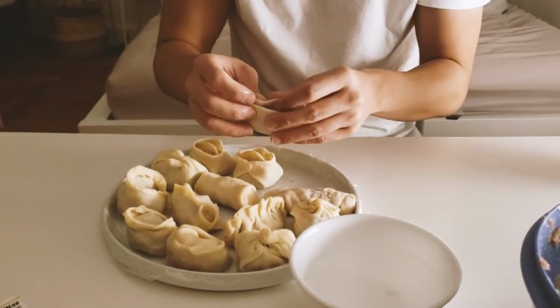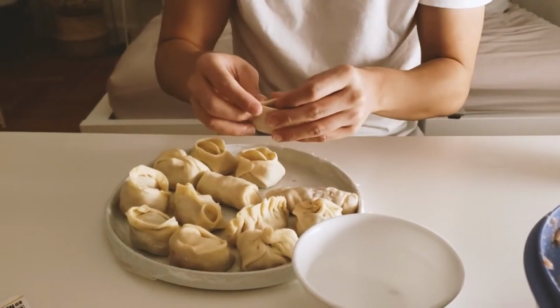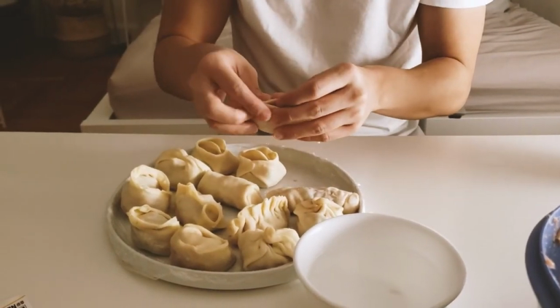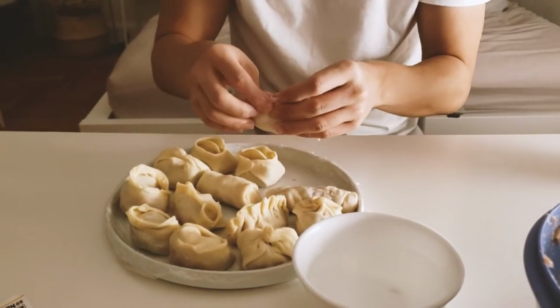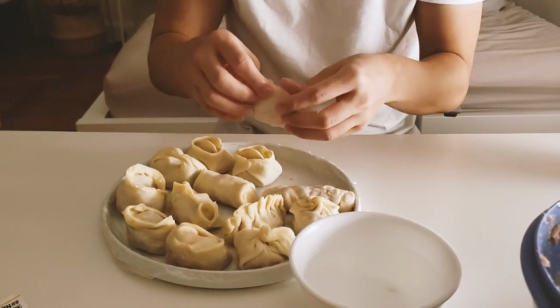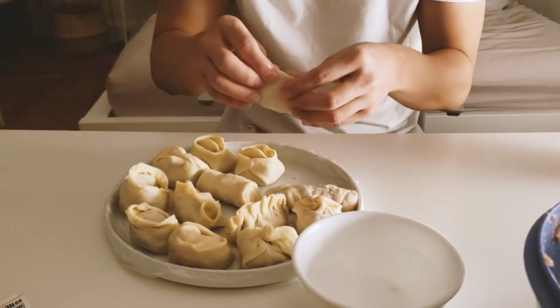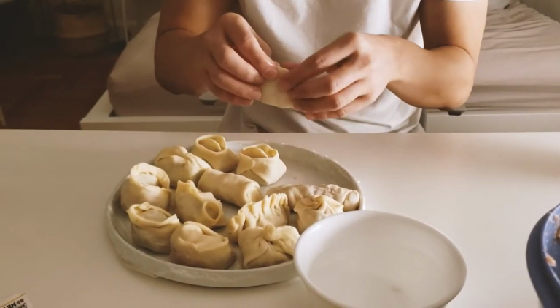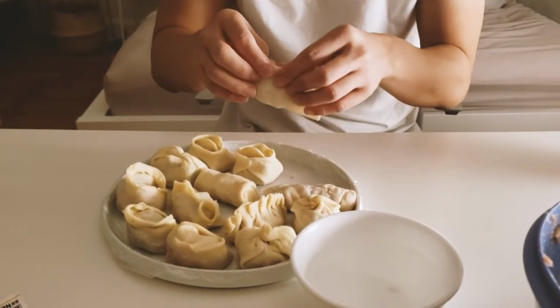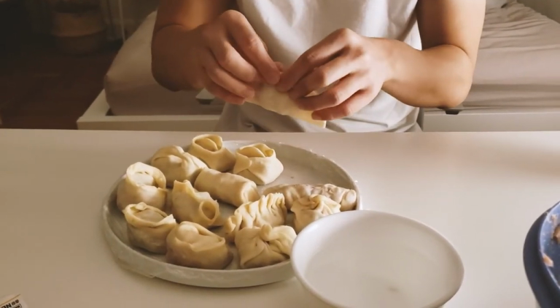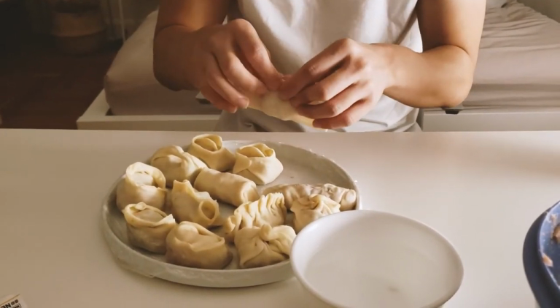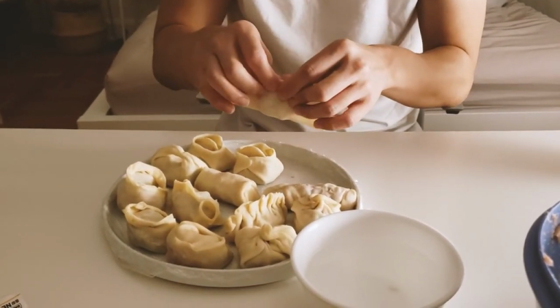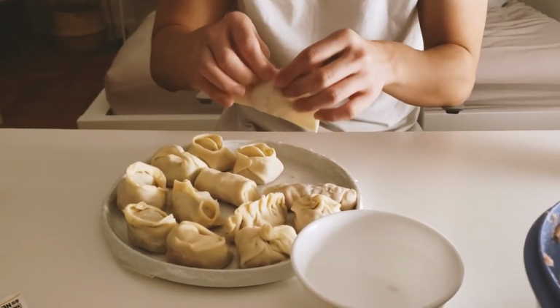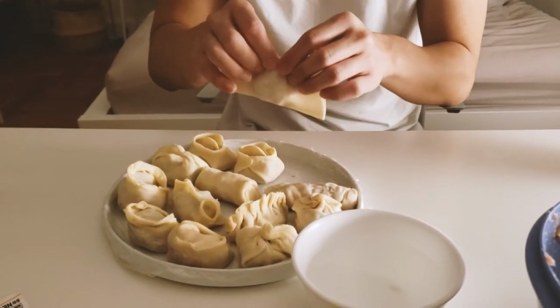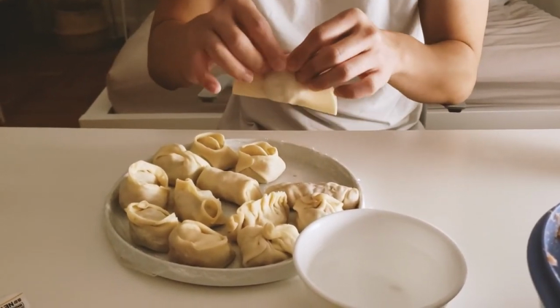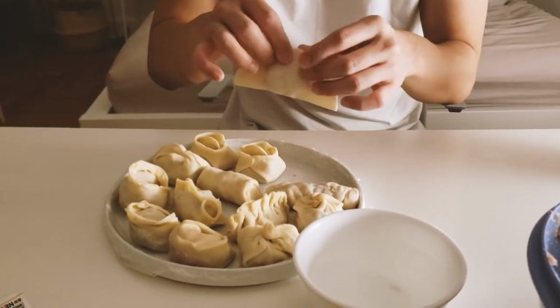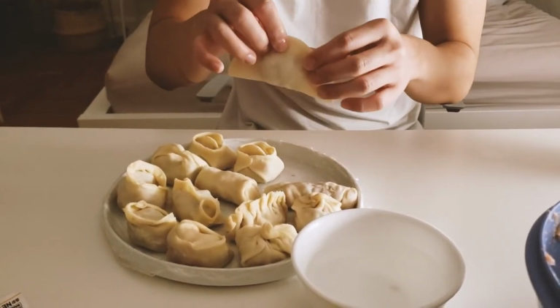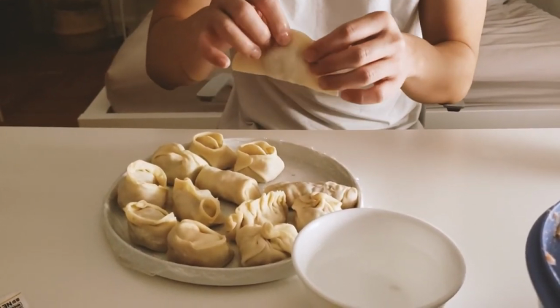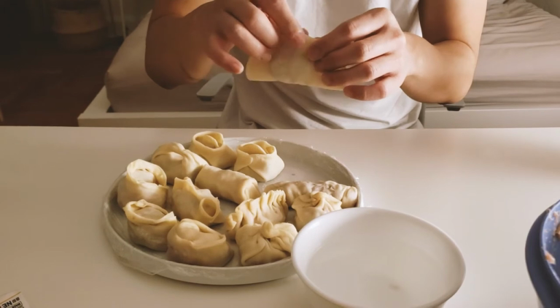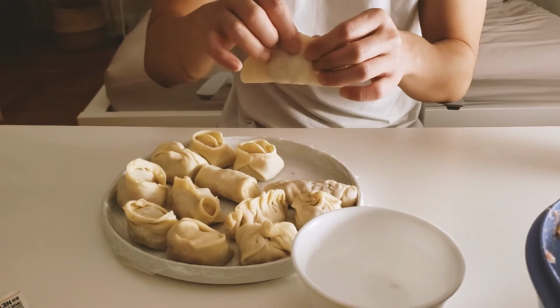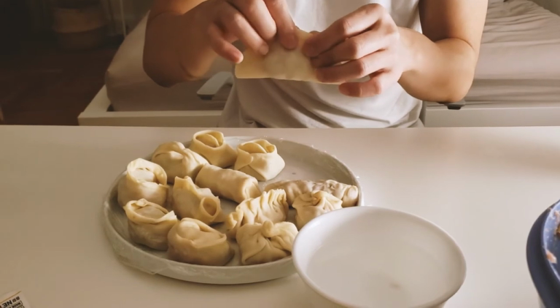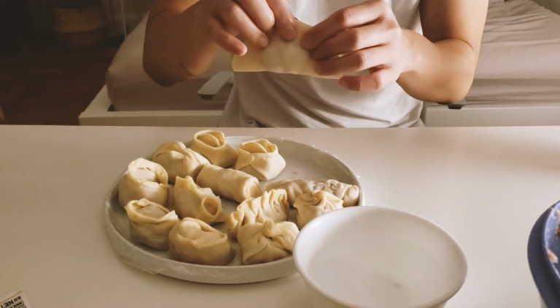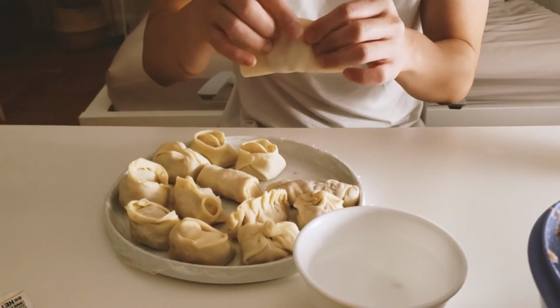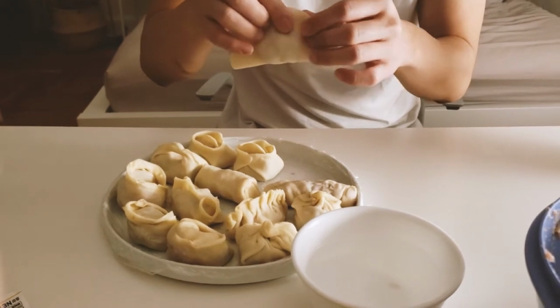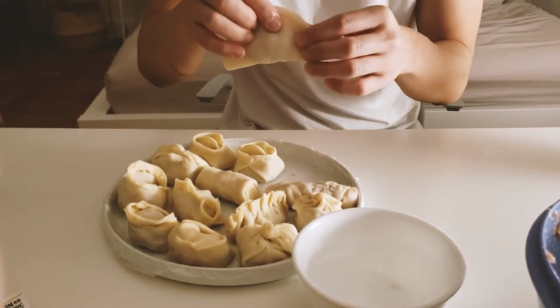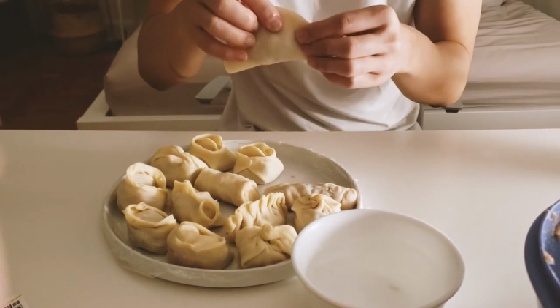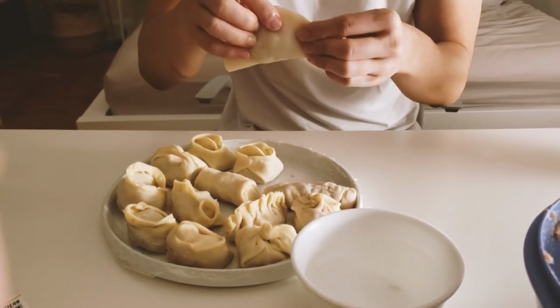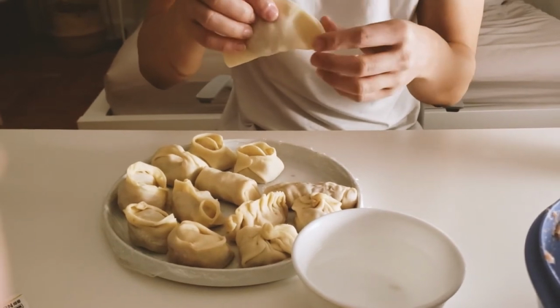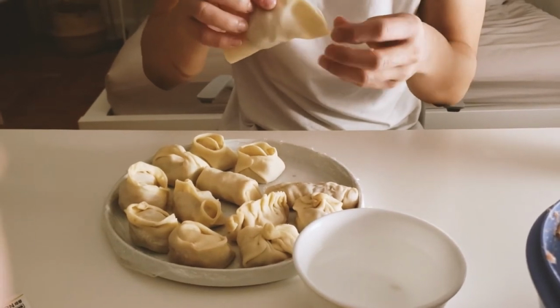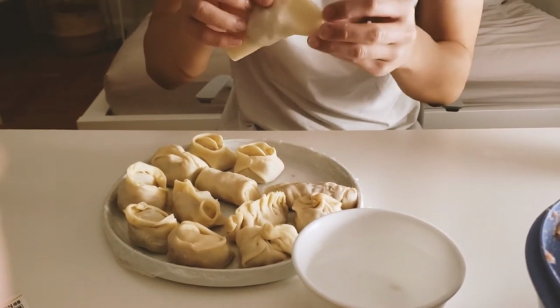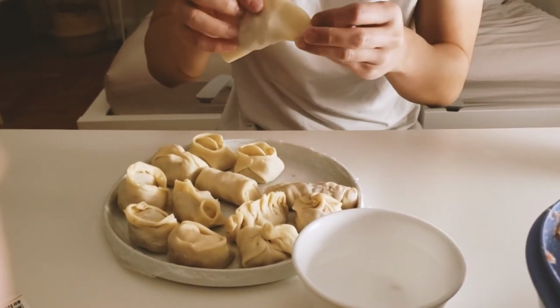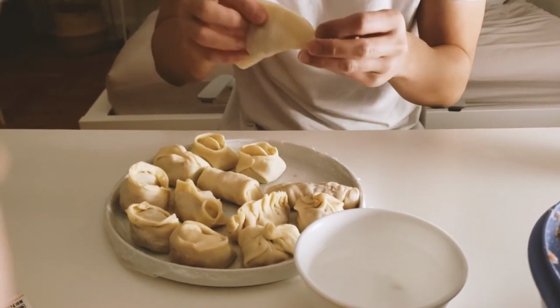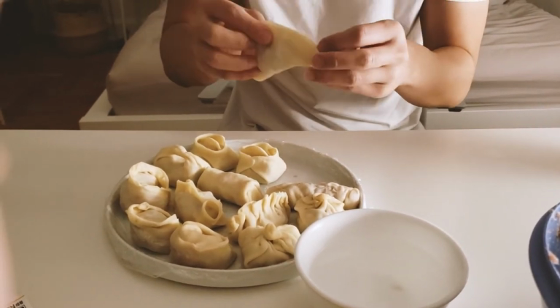We decided to make some dumplings, but we actually didn't really know how to fold them, so we definitely went for the more abstract approach.